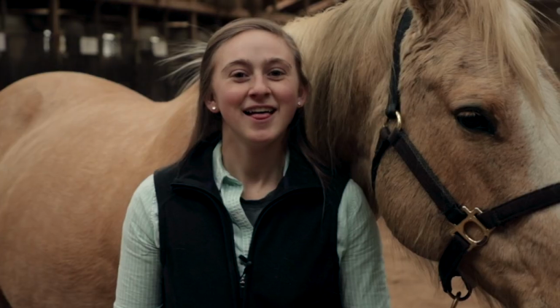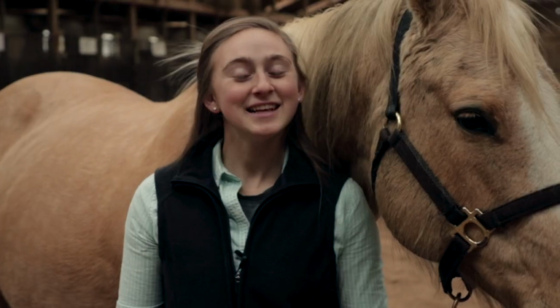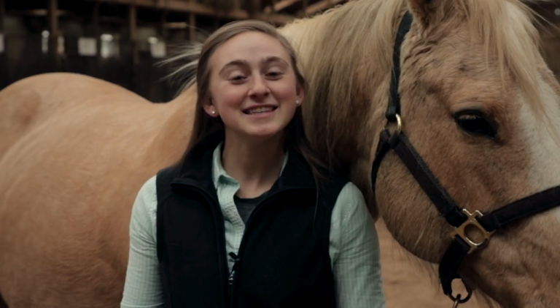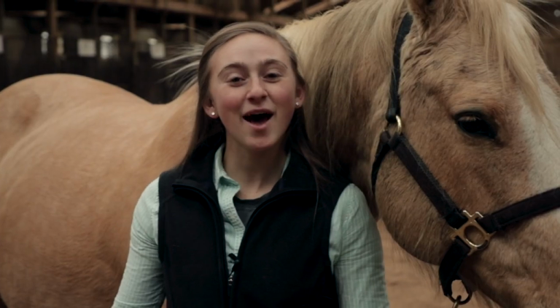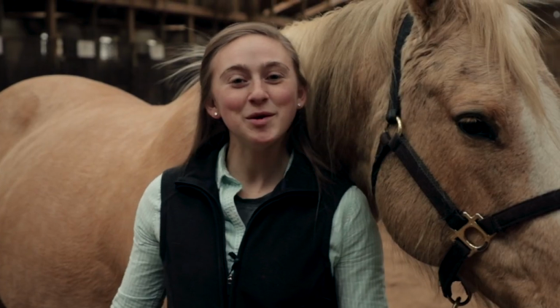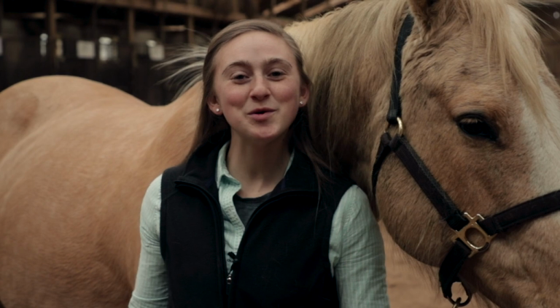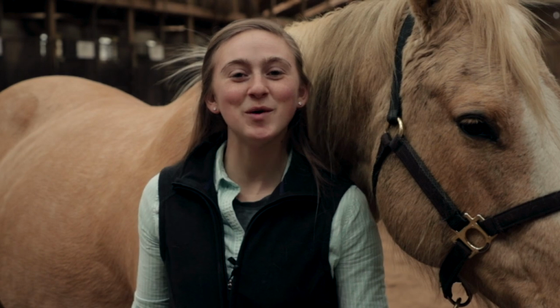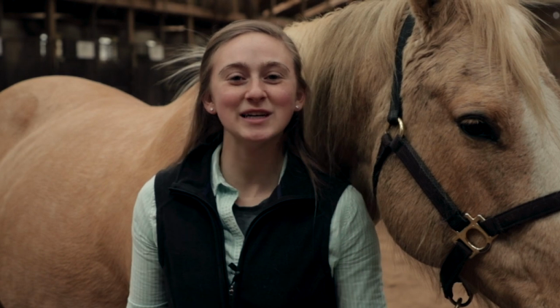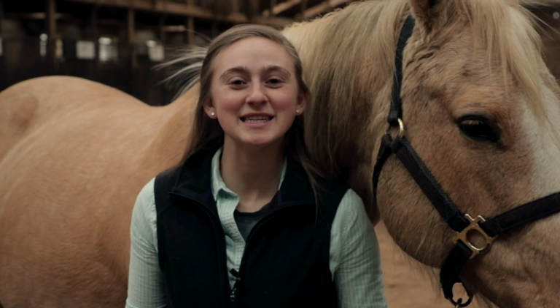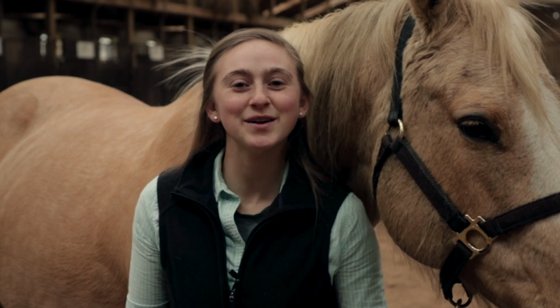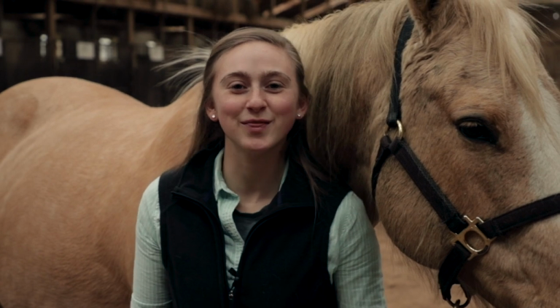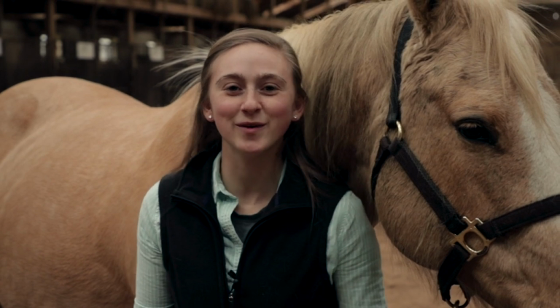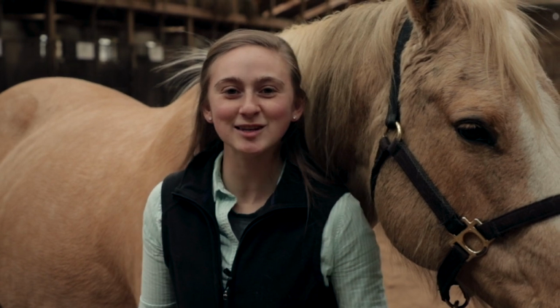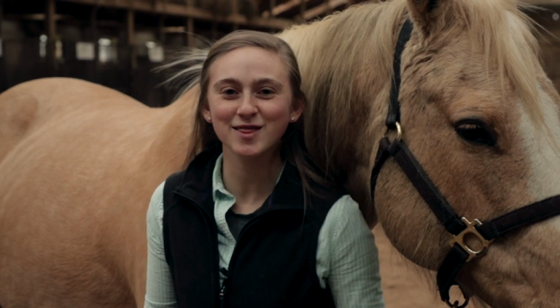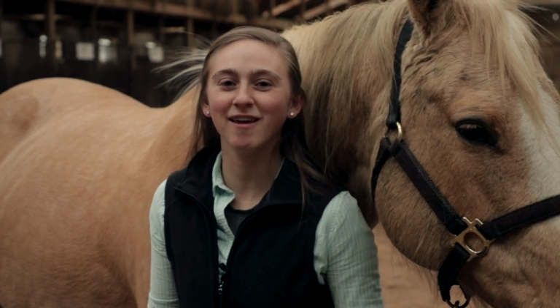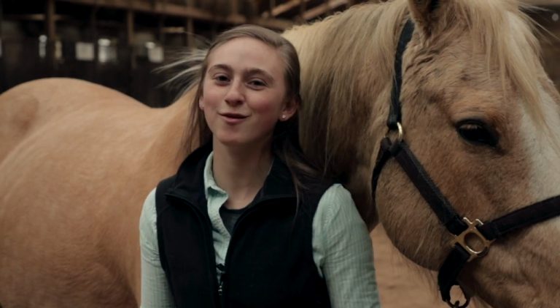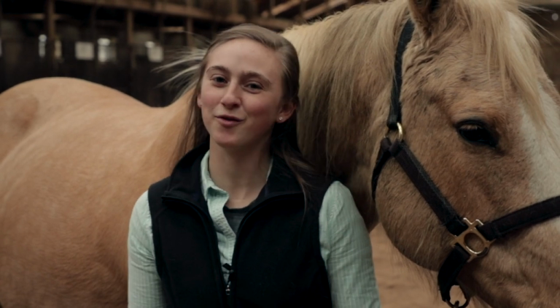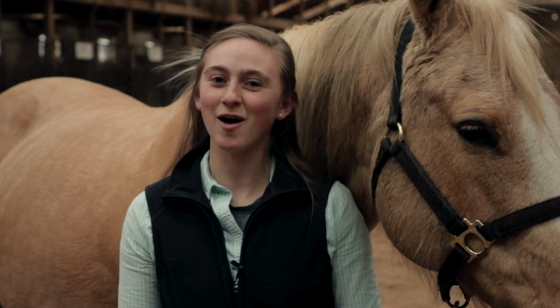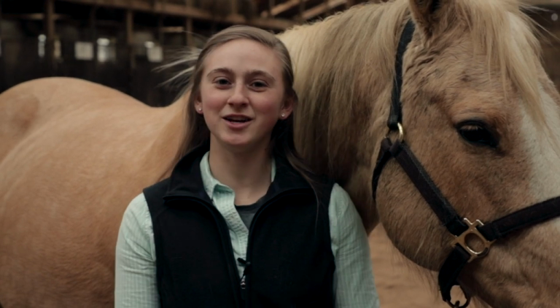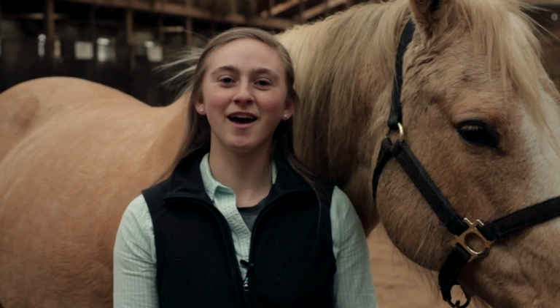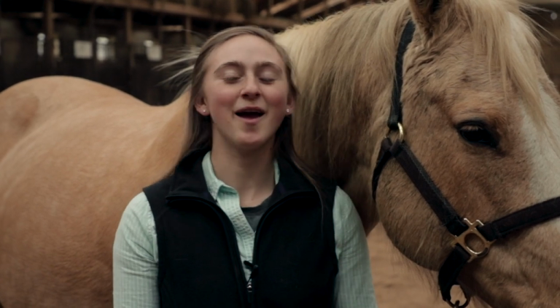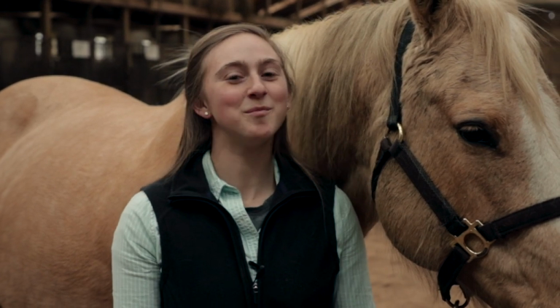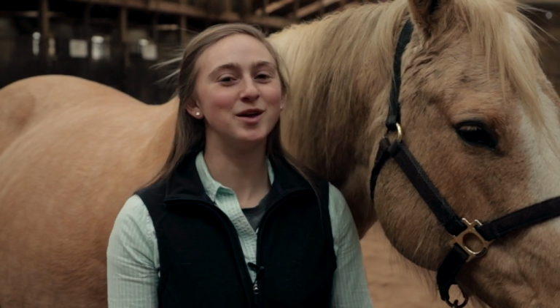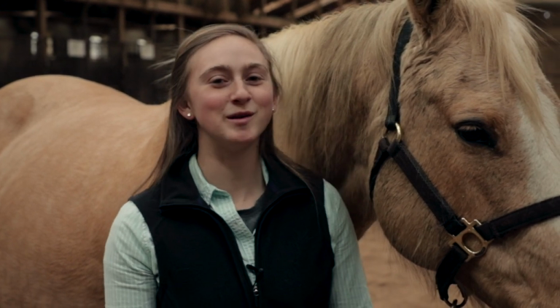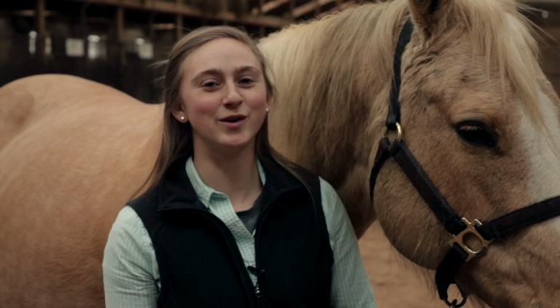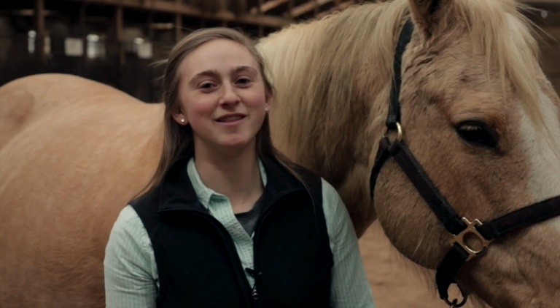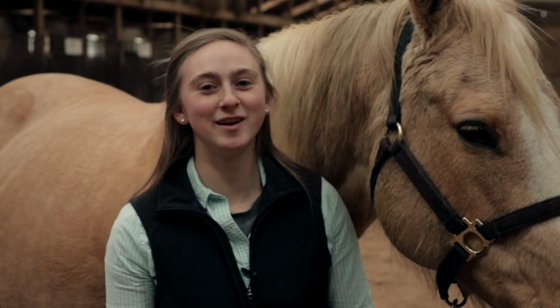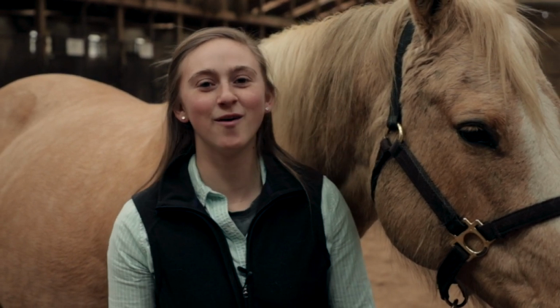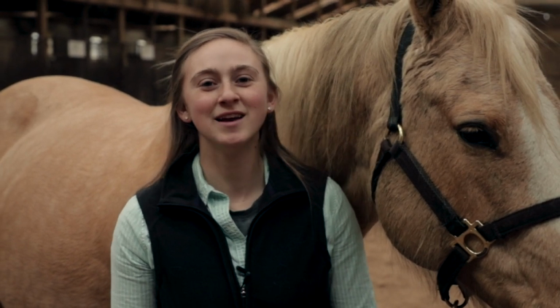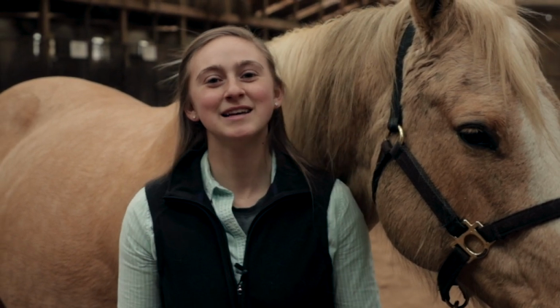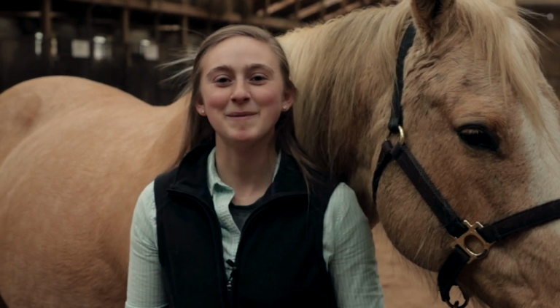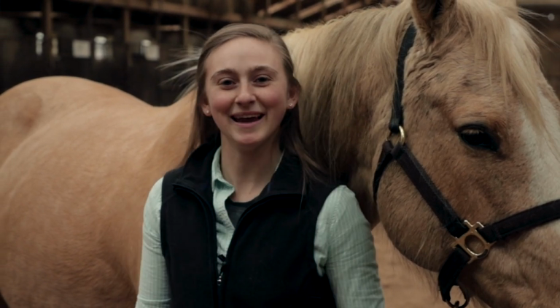This is how we groom a horse here at the ranch. Thank you for watching. I hope that you enjoyed the video. Bye.